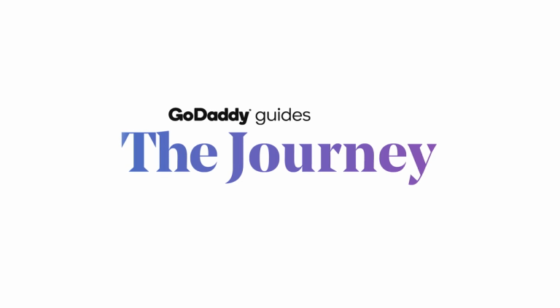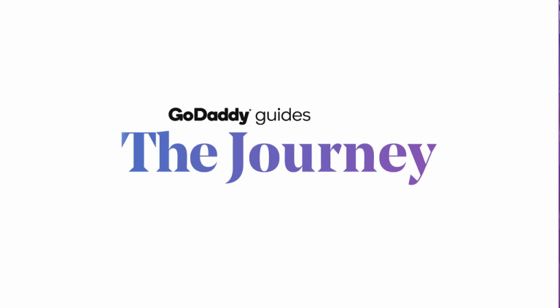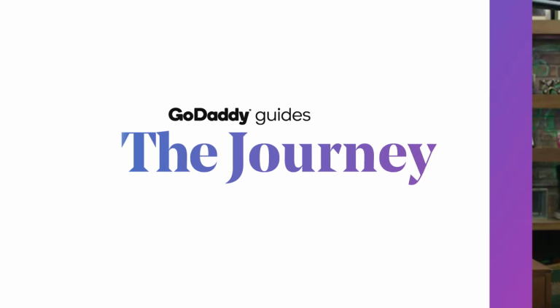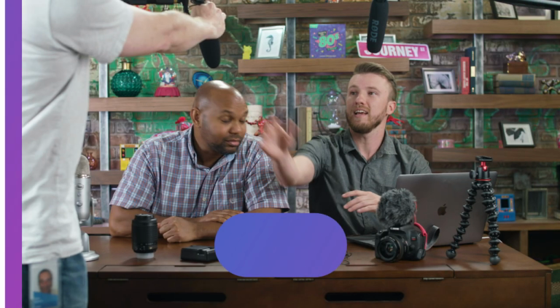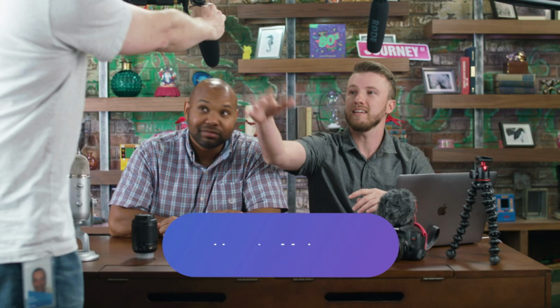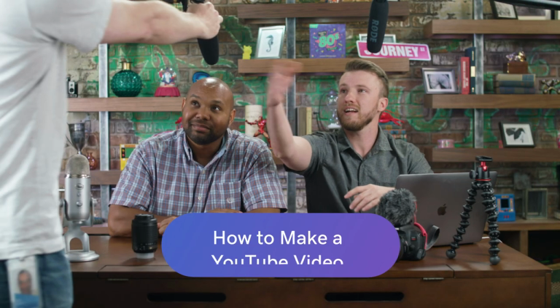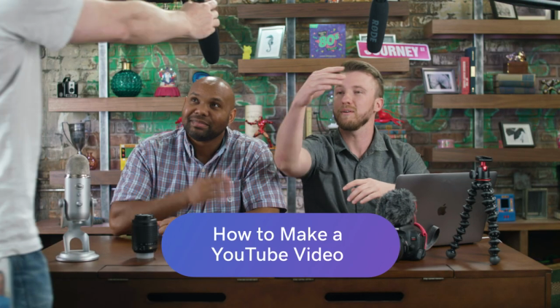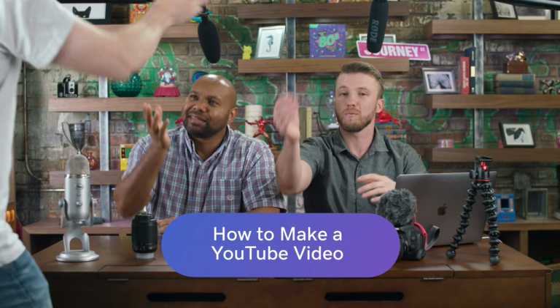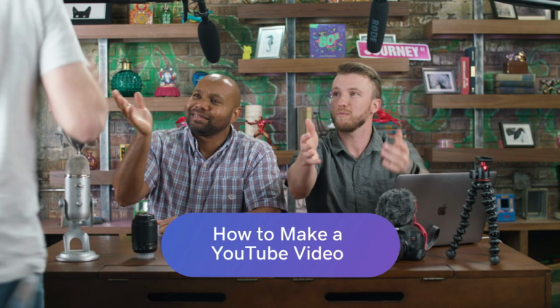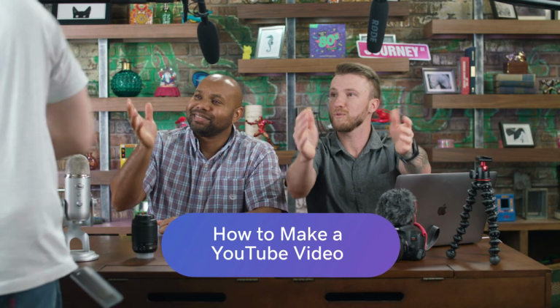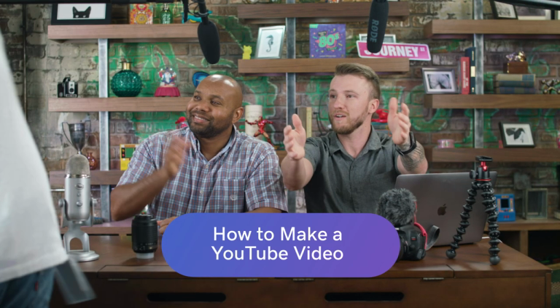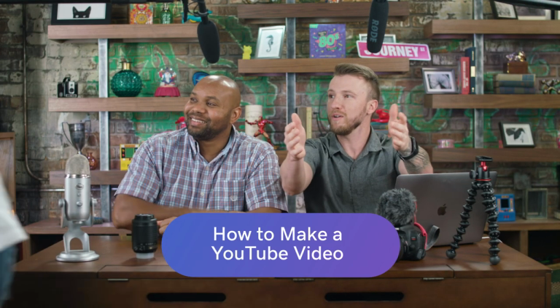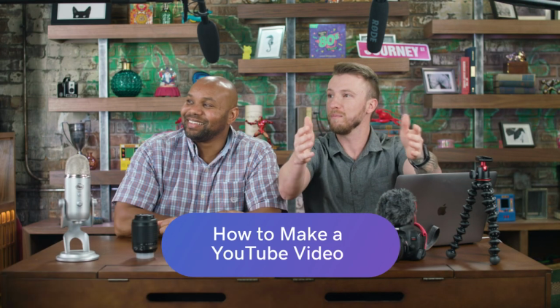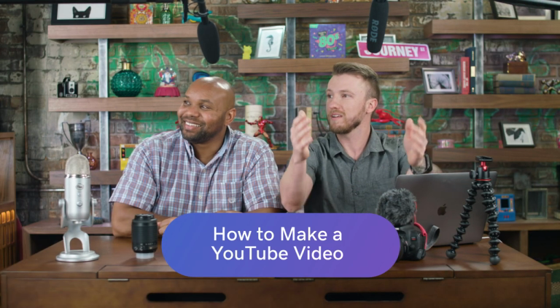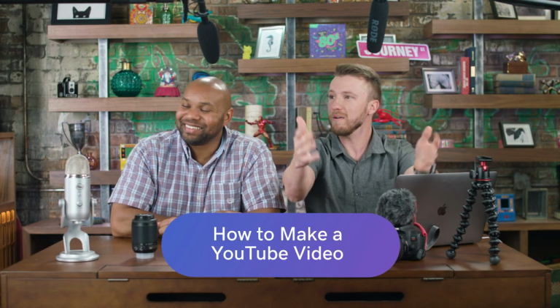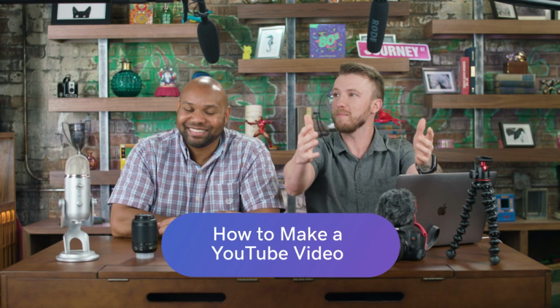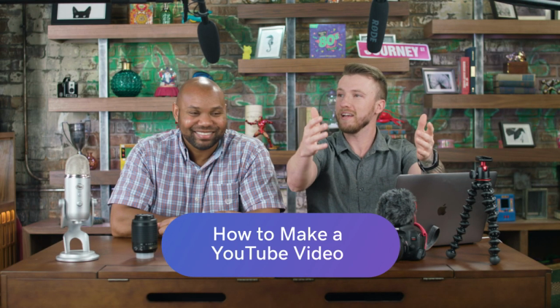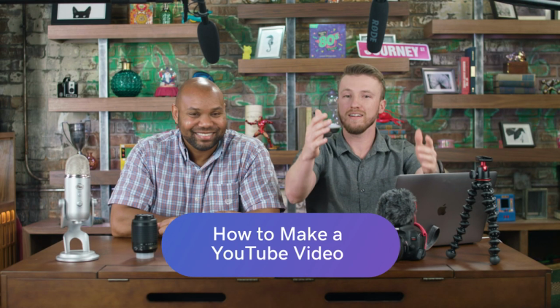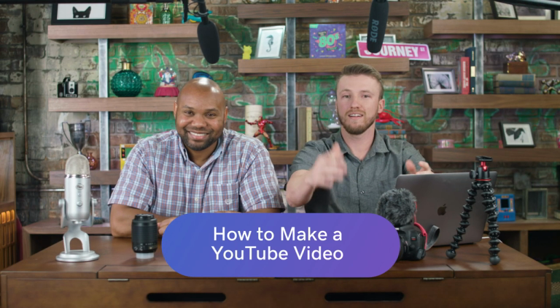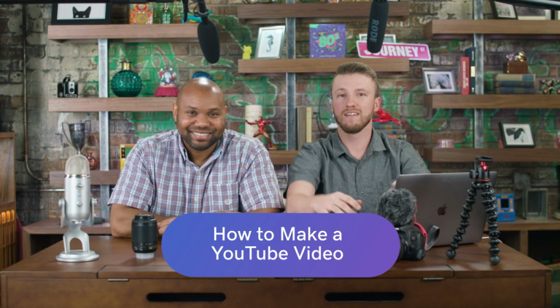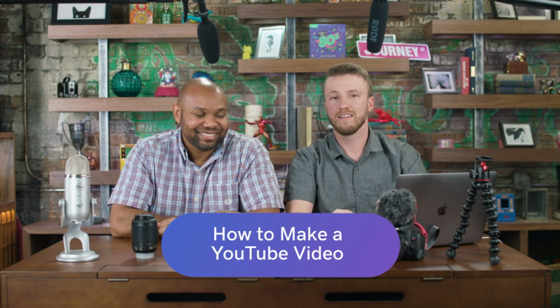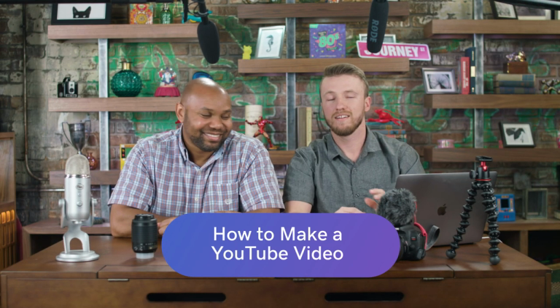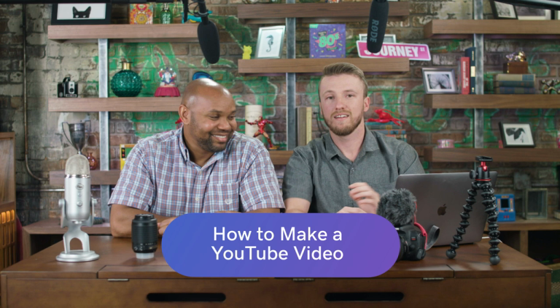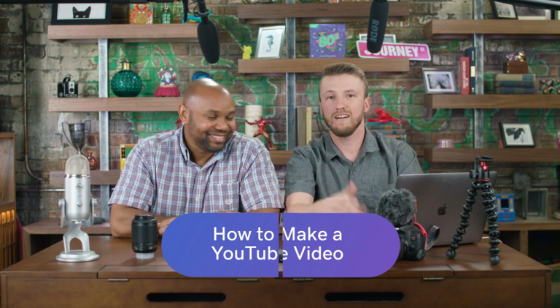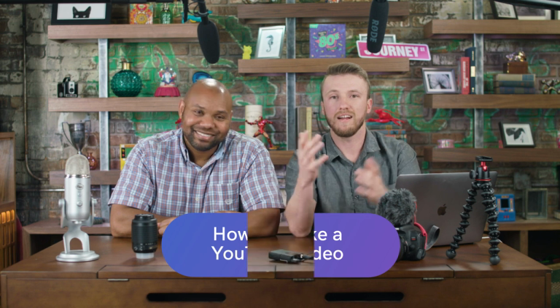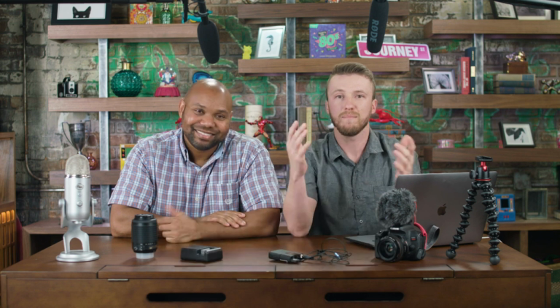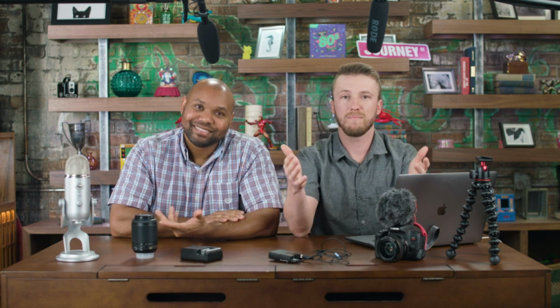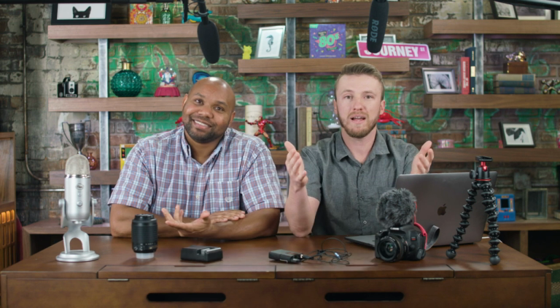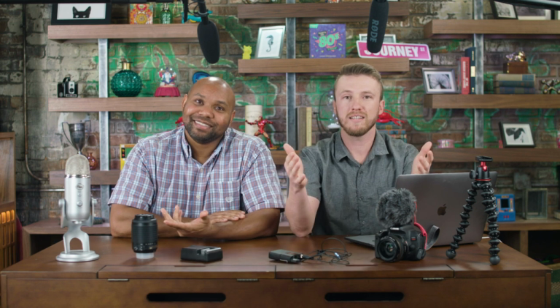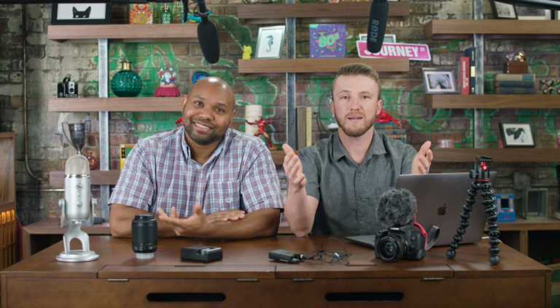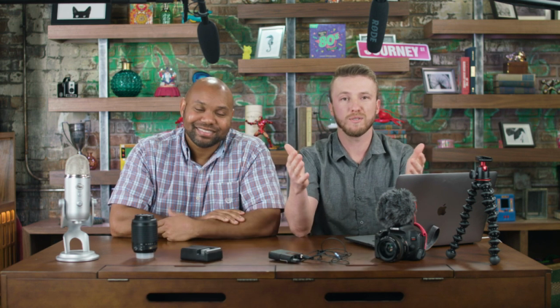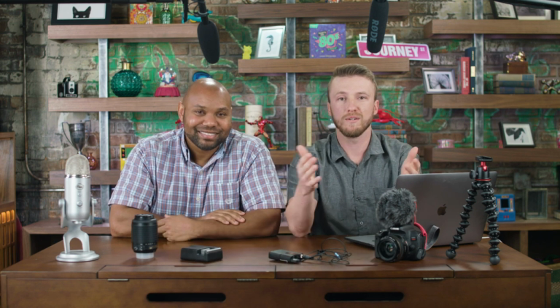Hey, get out of here — we're trying to film! All right, back to the episode.